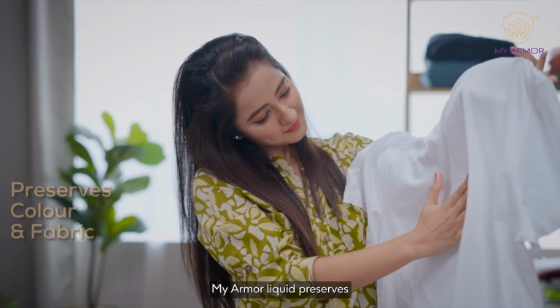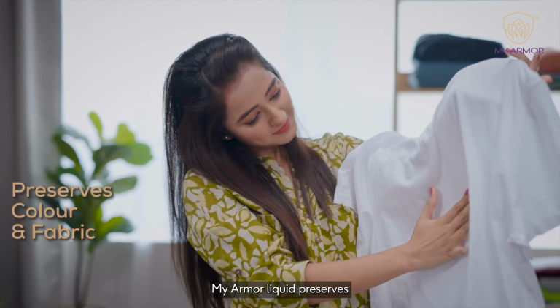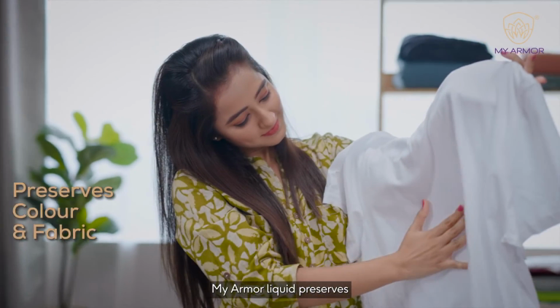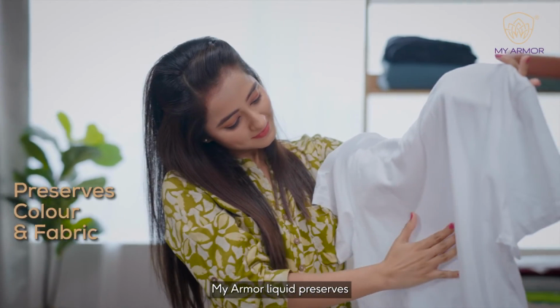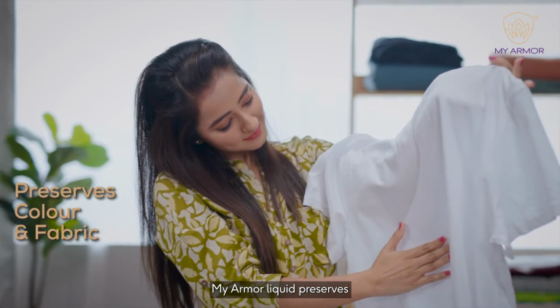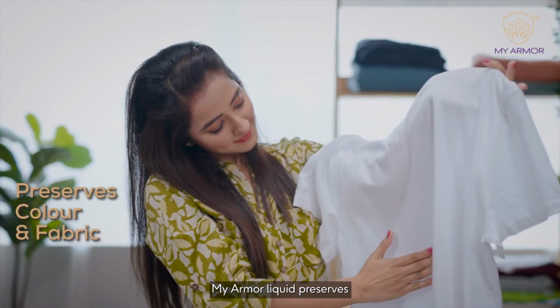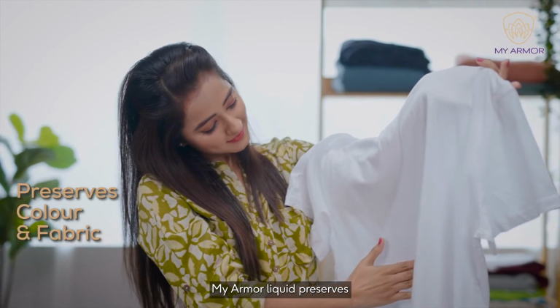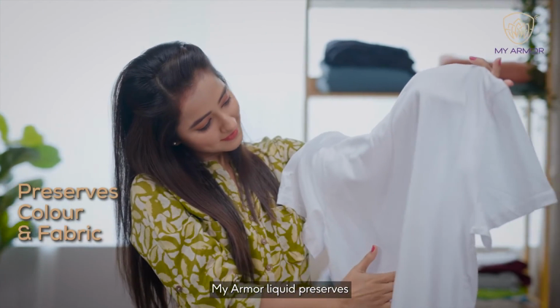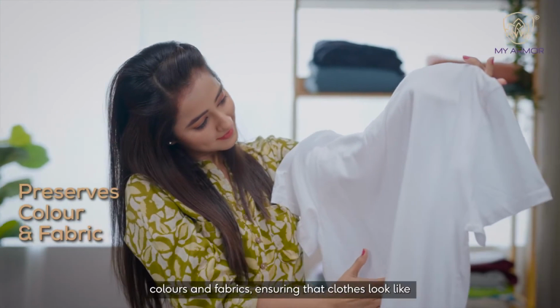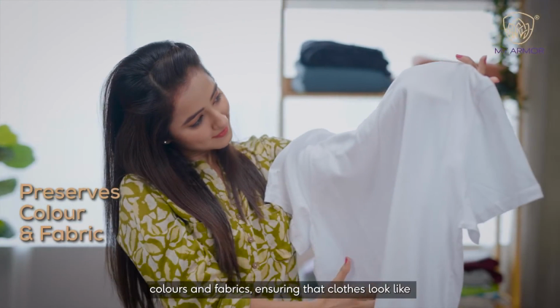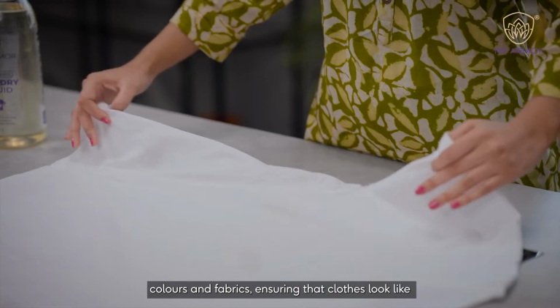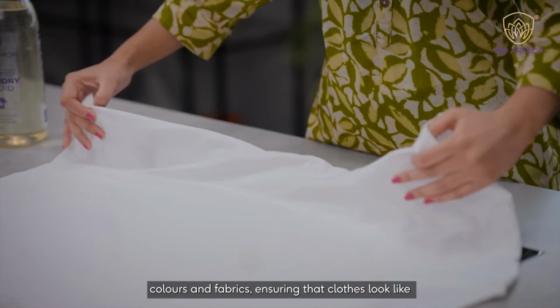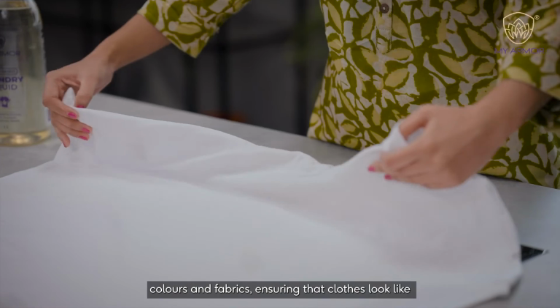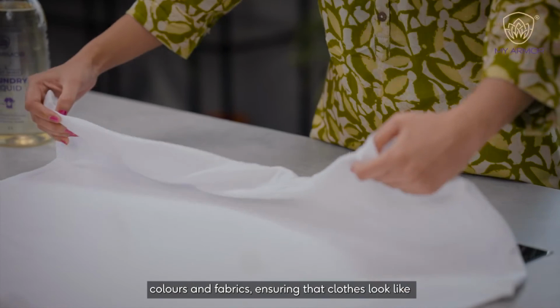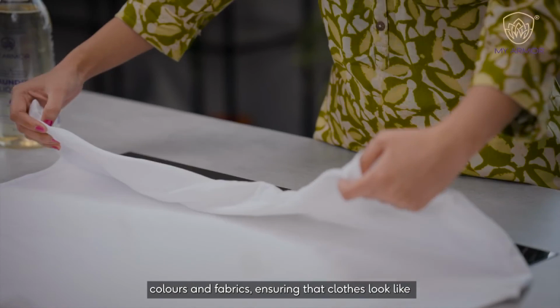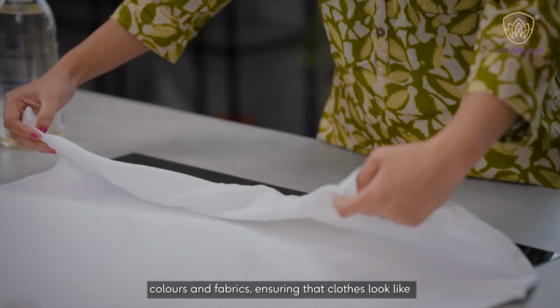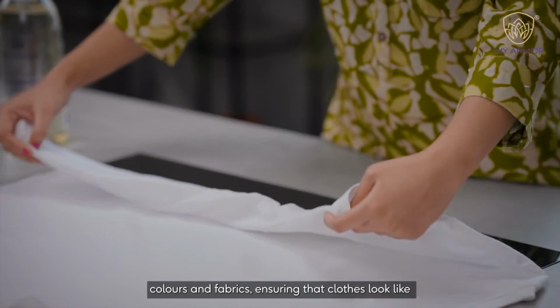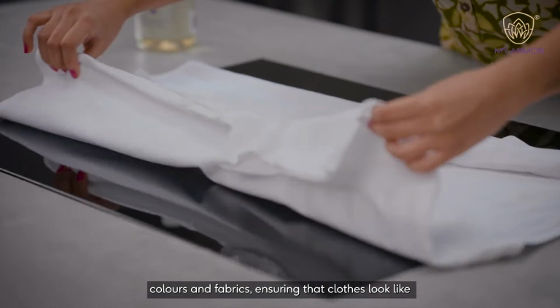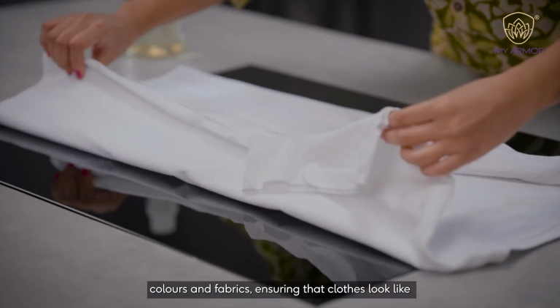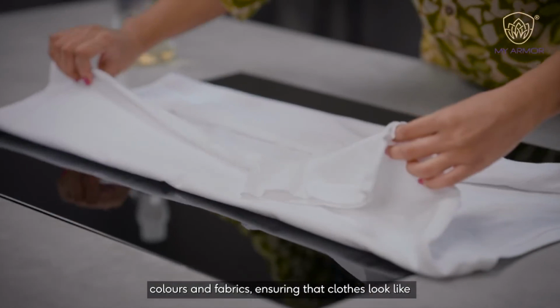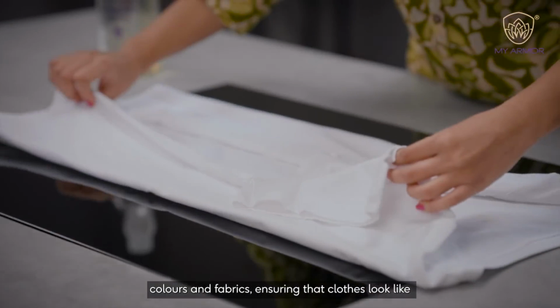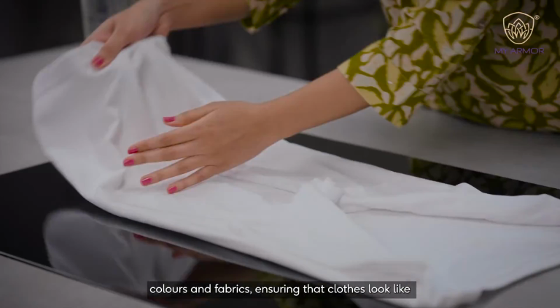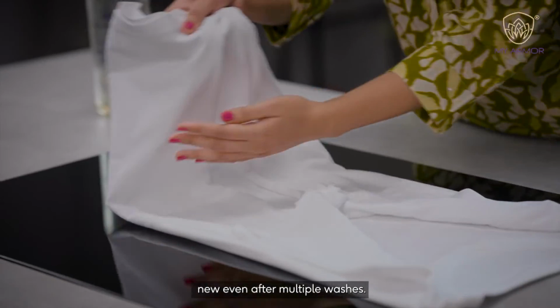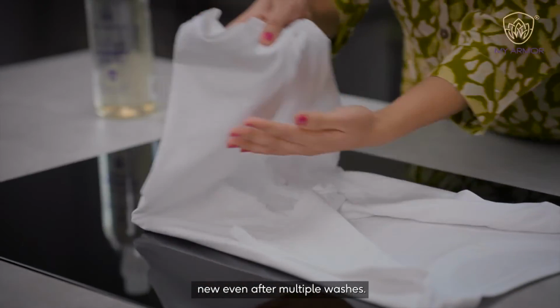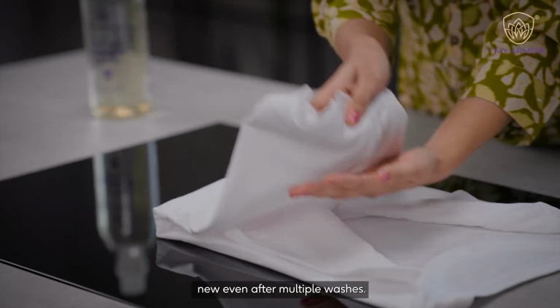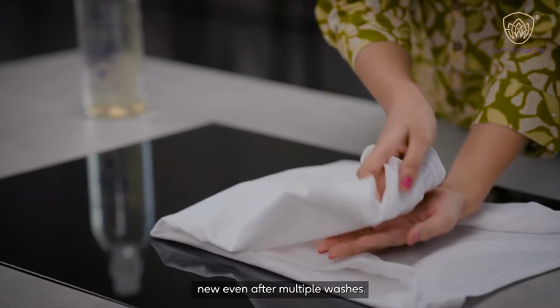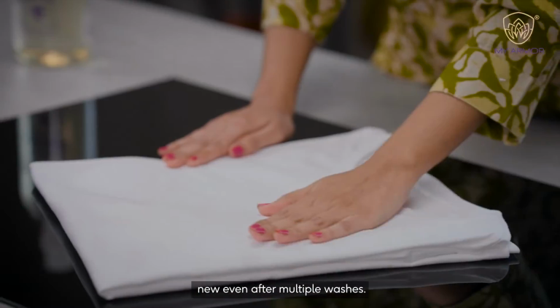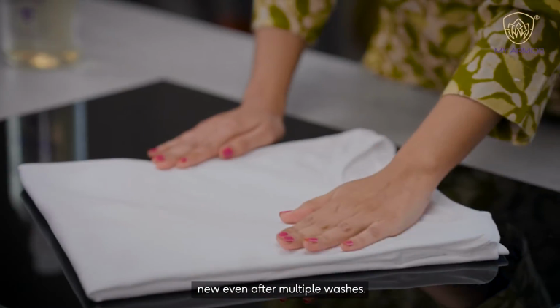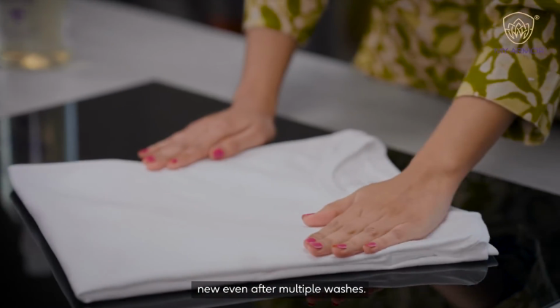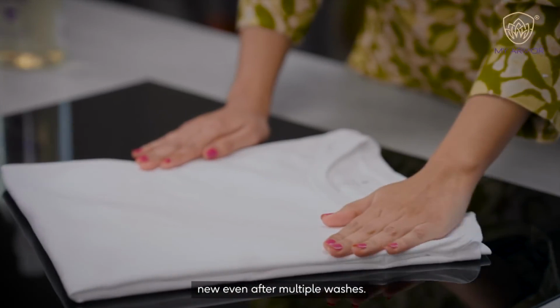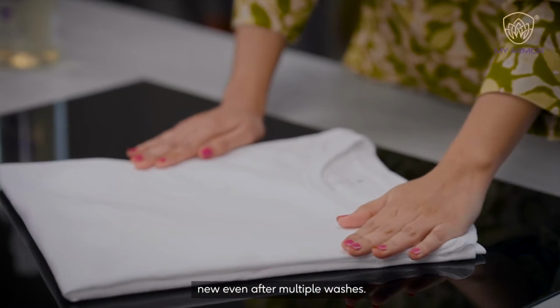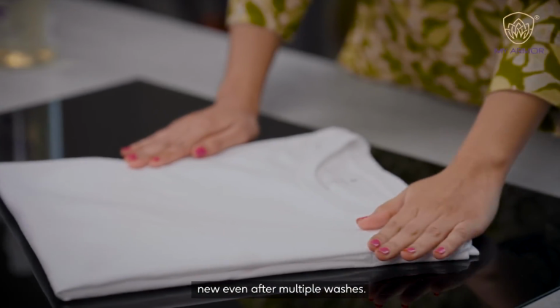My Armour liquid preserves colors and fabrics, ensuring that clothes look like new even after multiple washes.